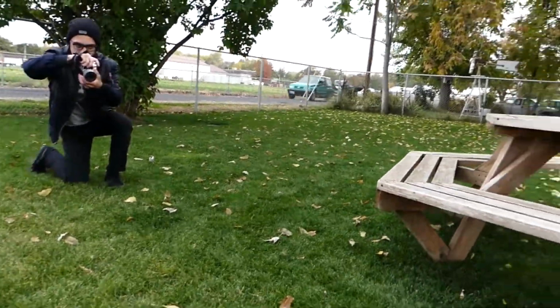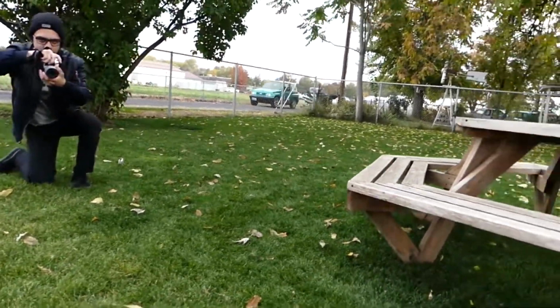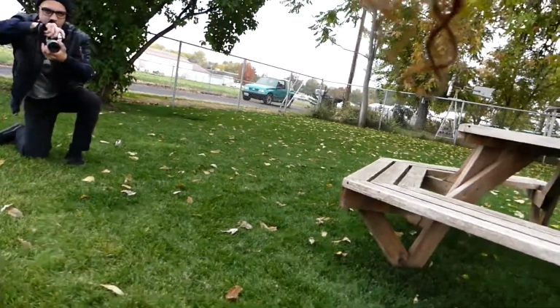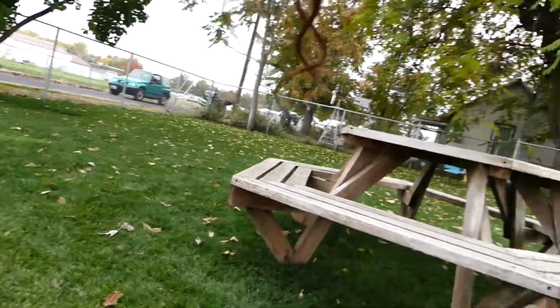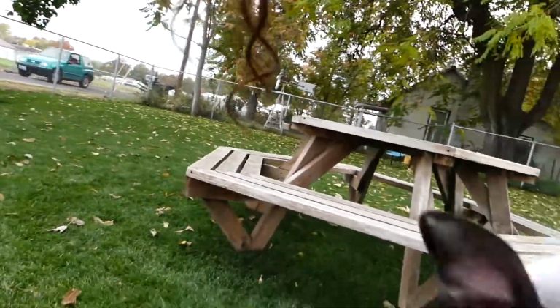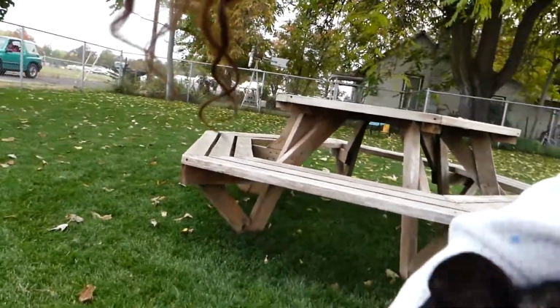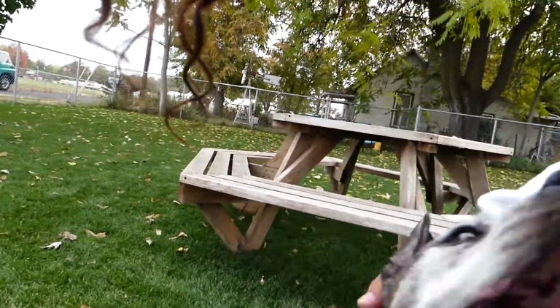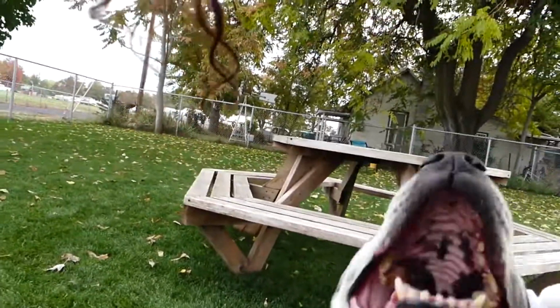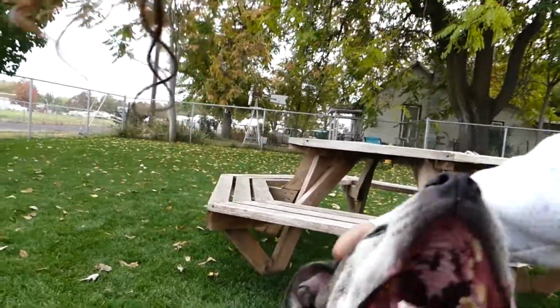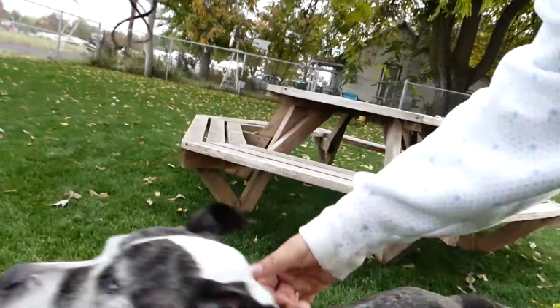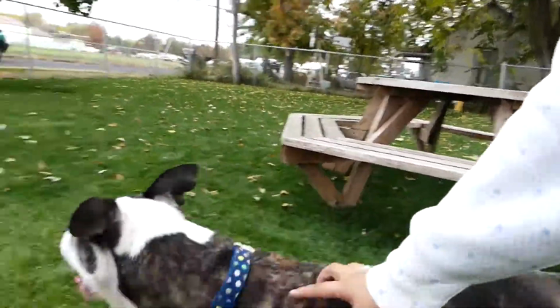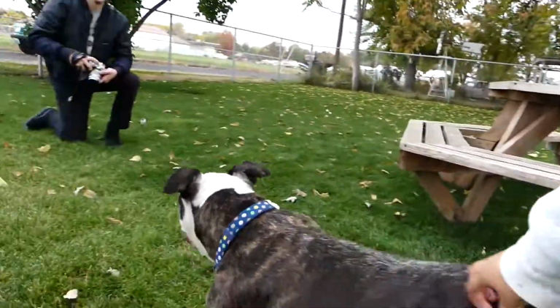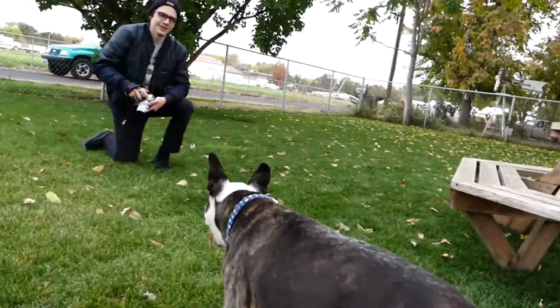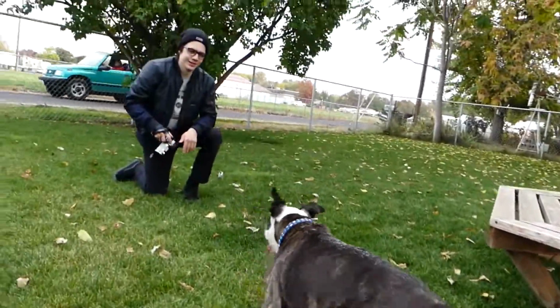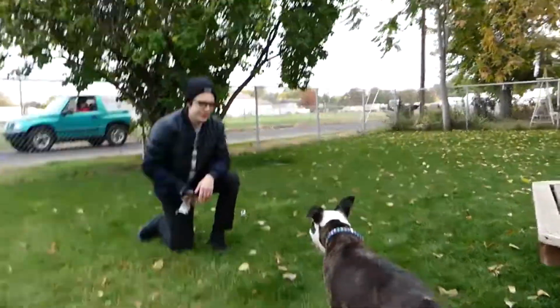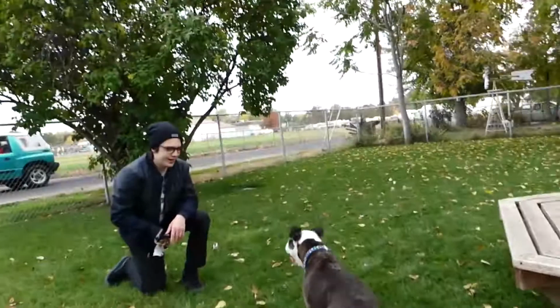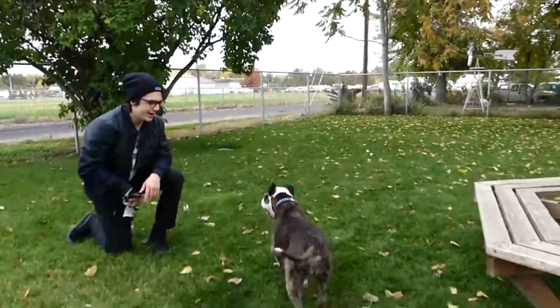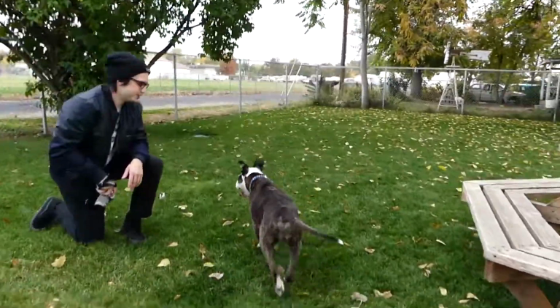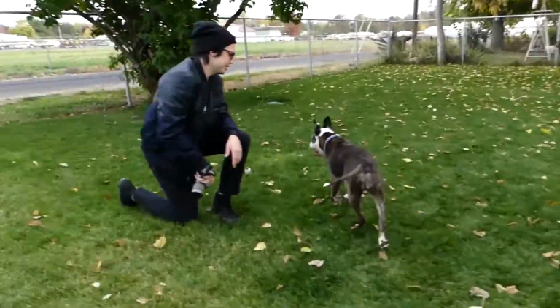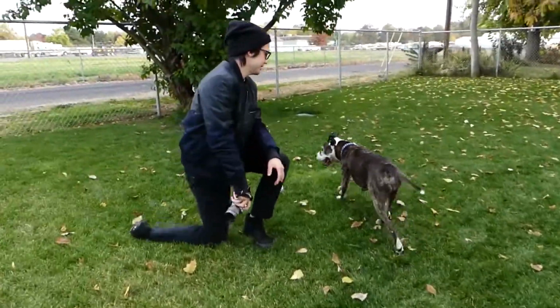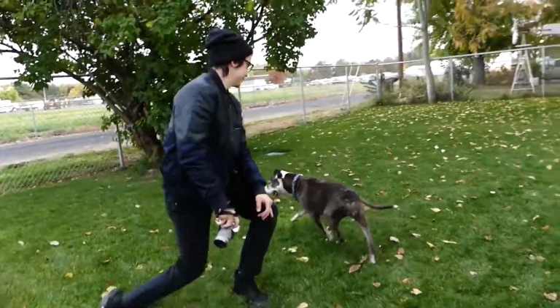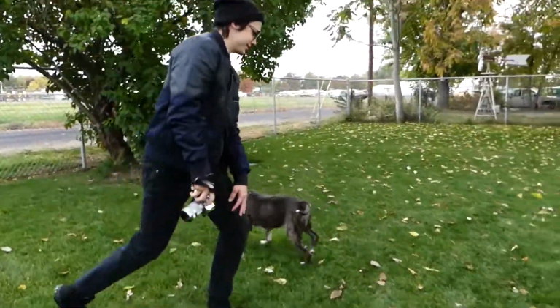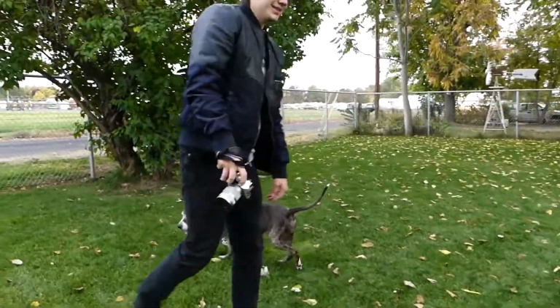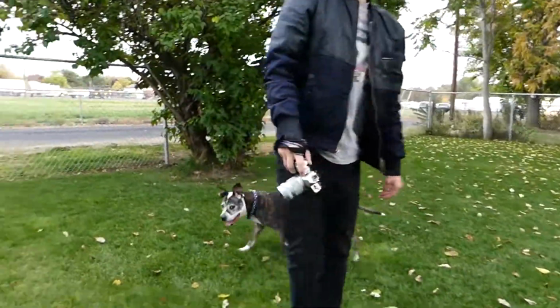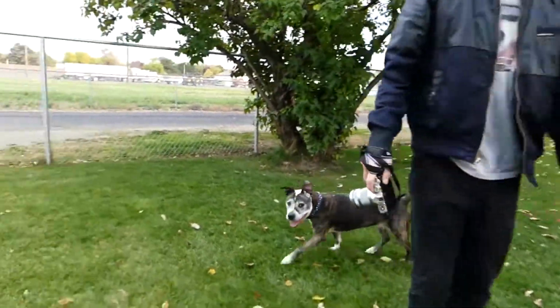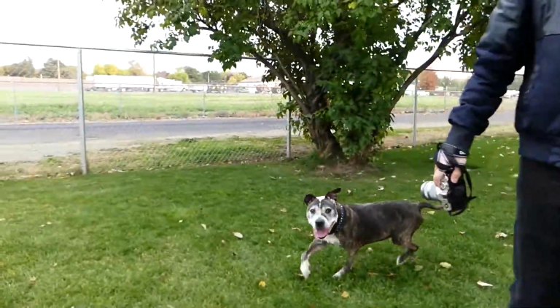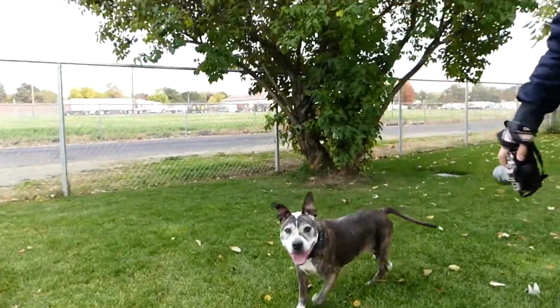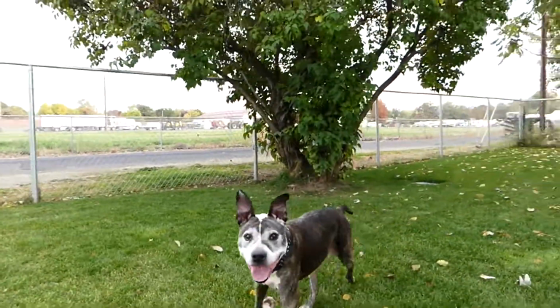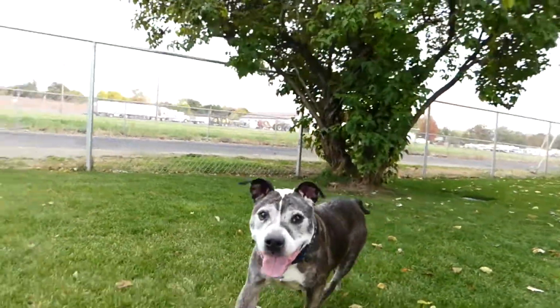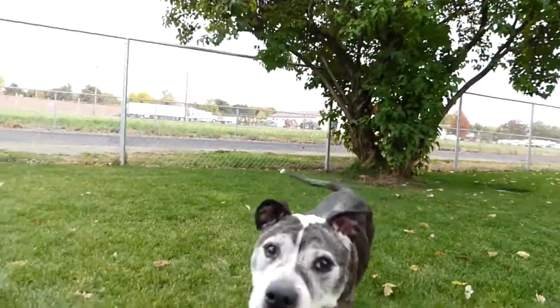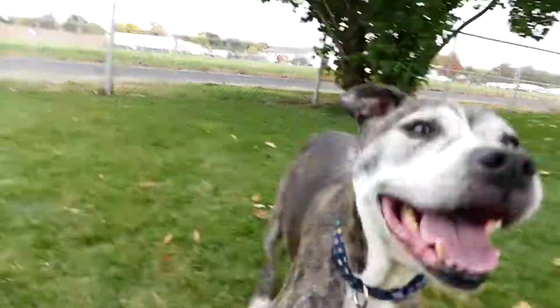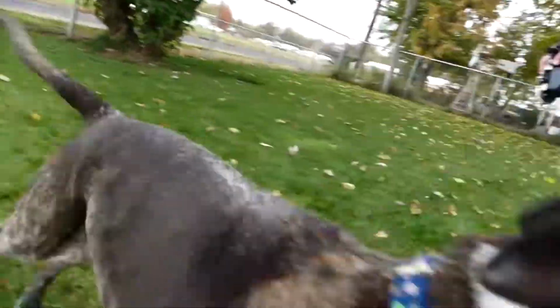Hey girl — she is a really happy dog. Can you say hi?